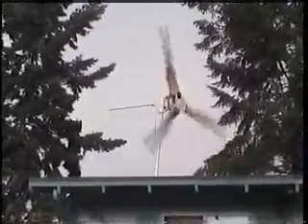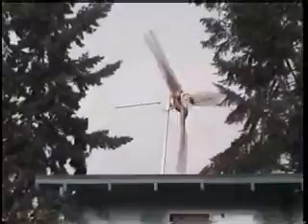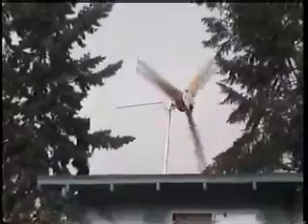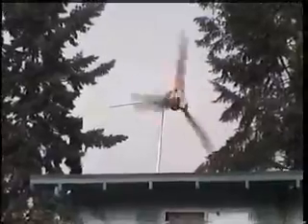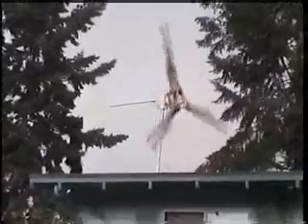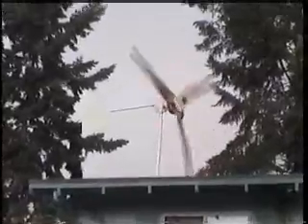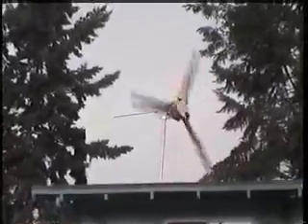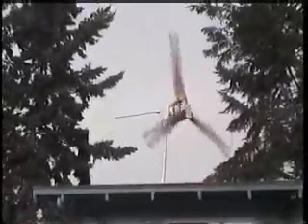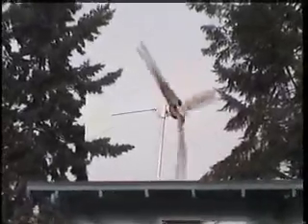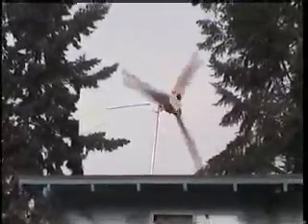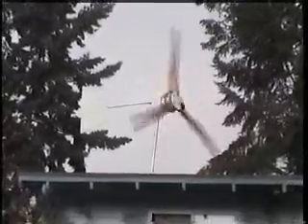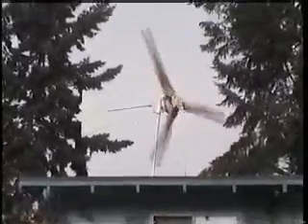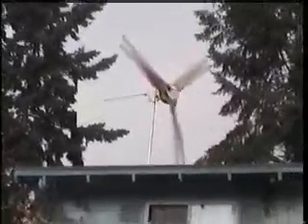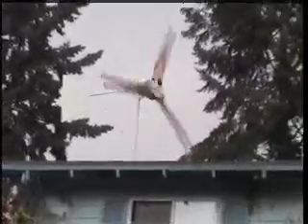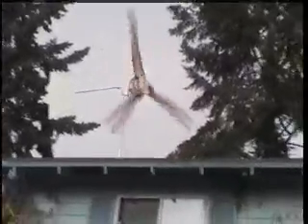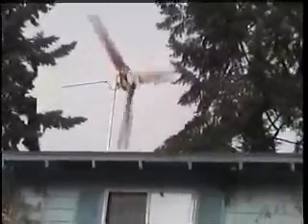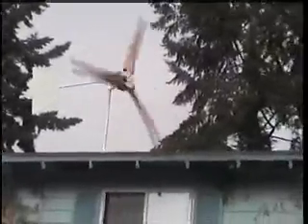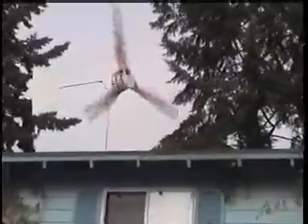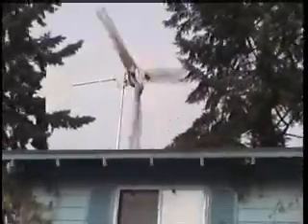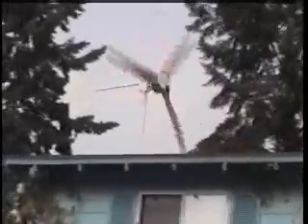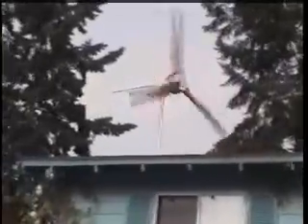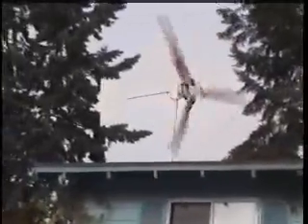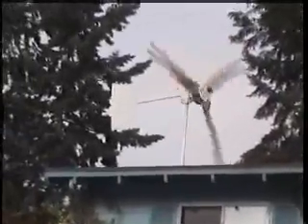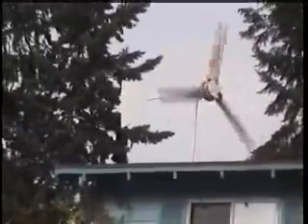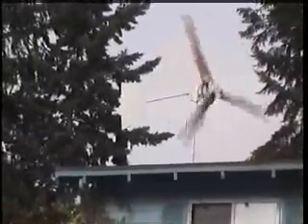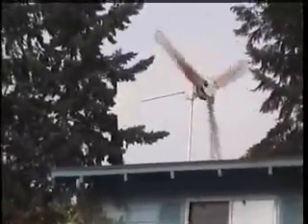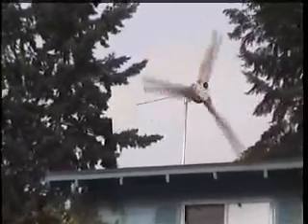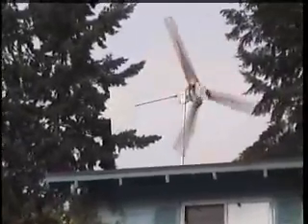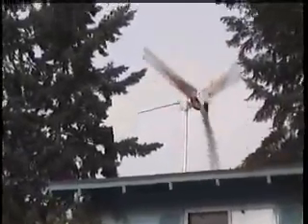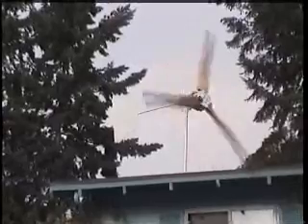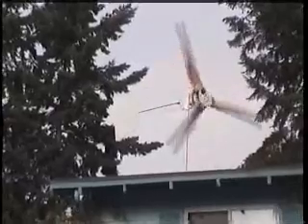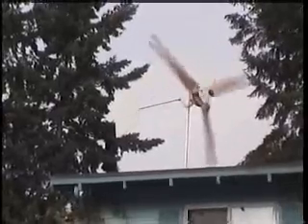I just put up the blades this morning. The wind was already blowing so I couldn't balance them, so the blades are a little bit out of balance right now.